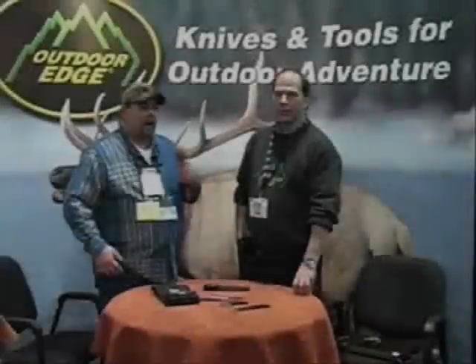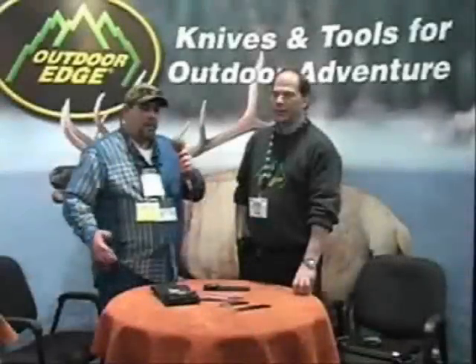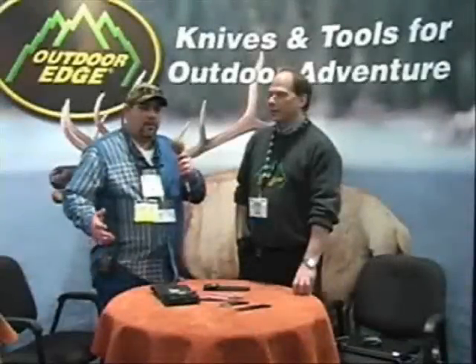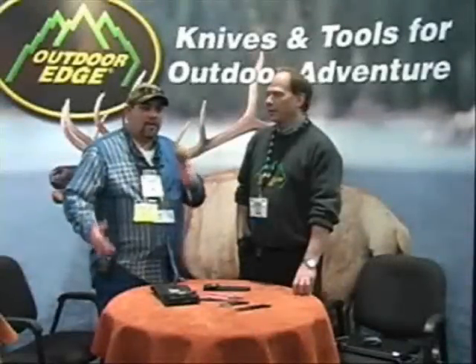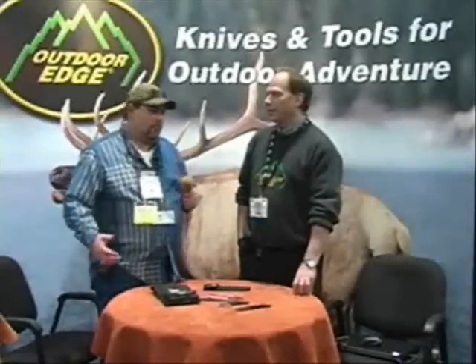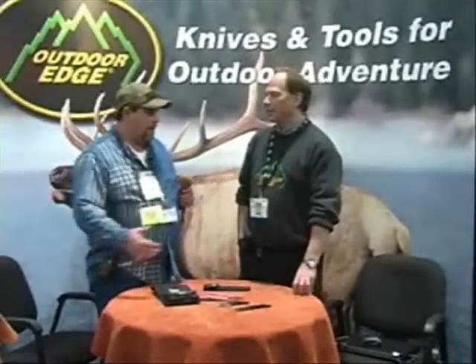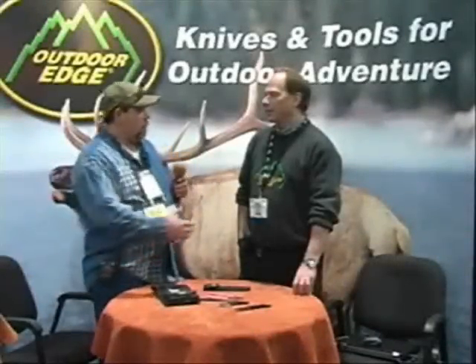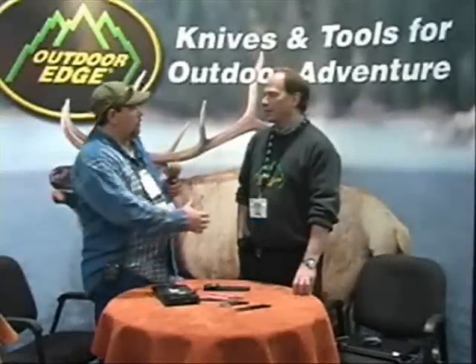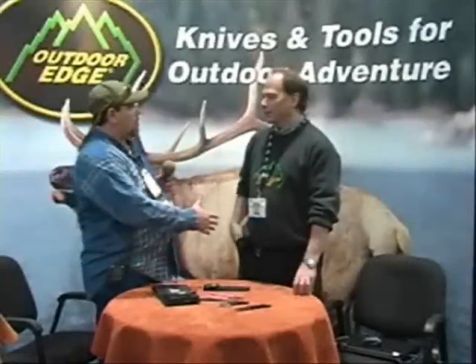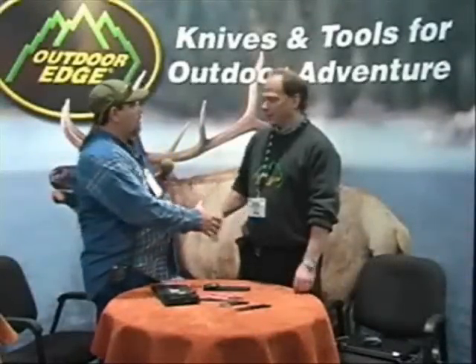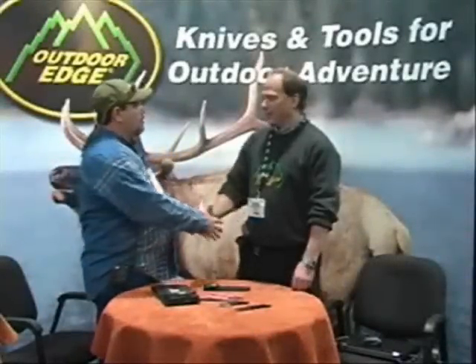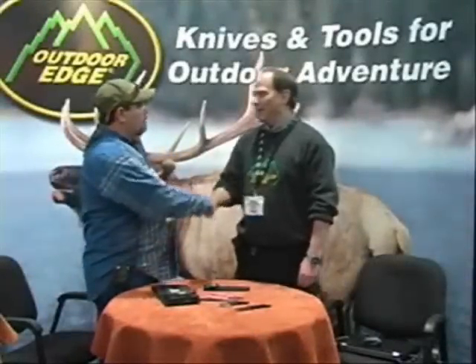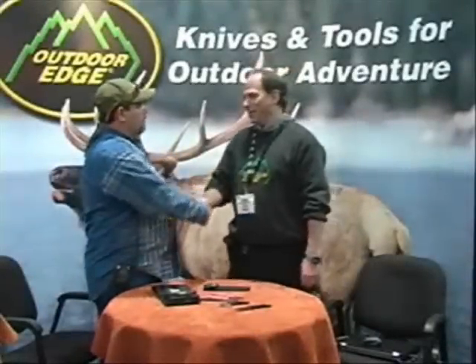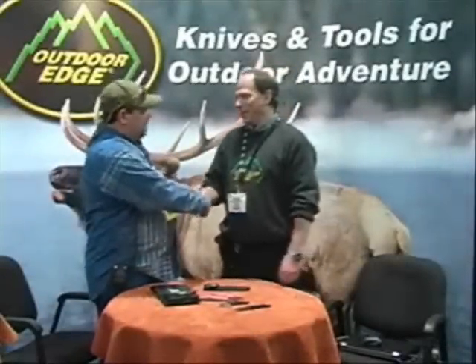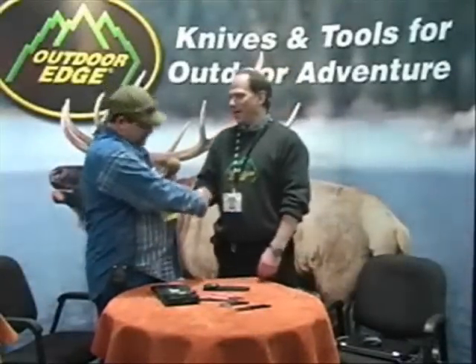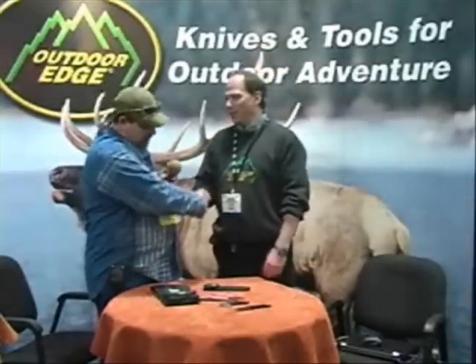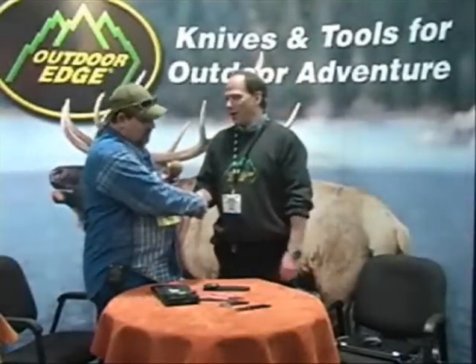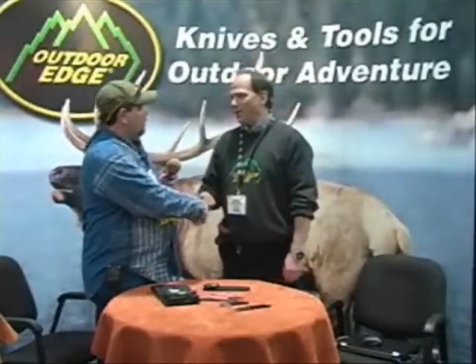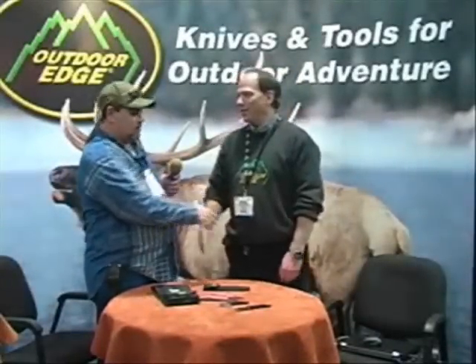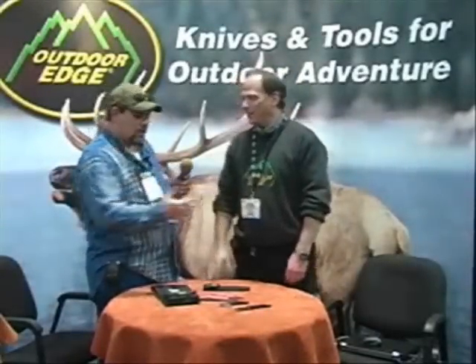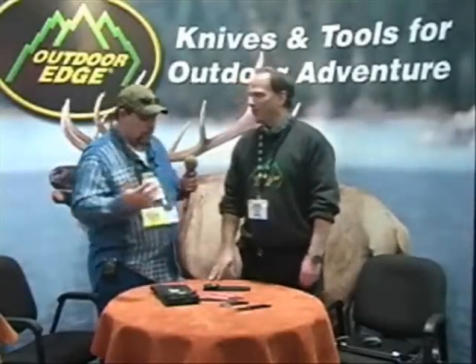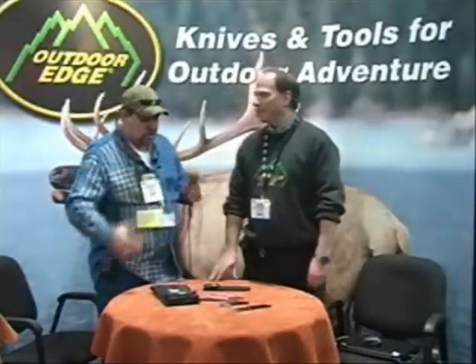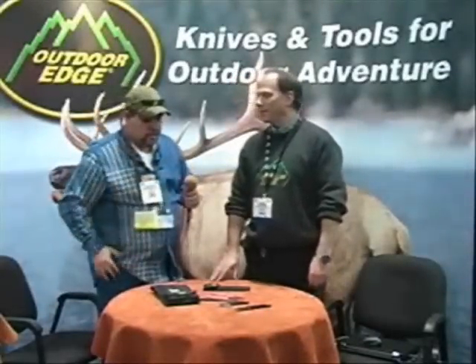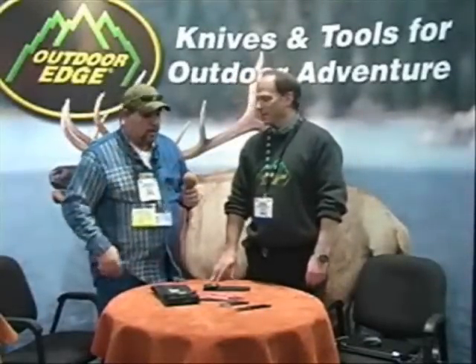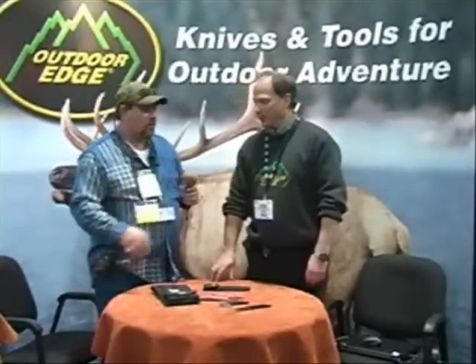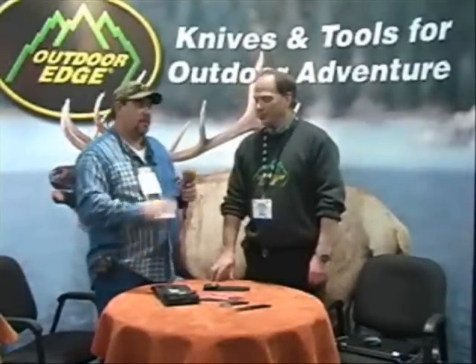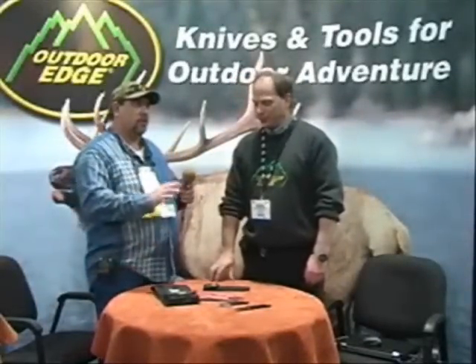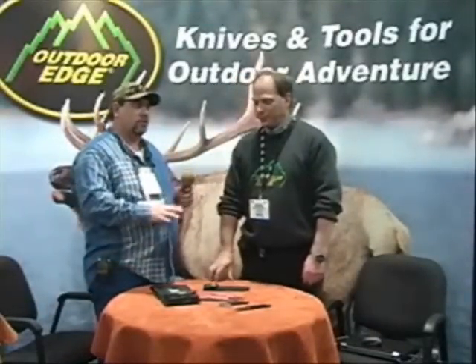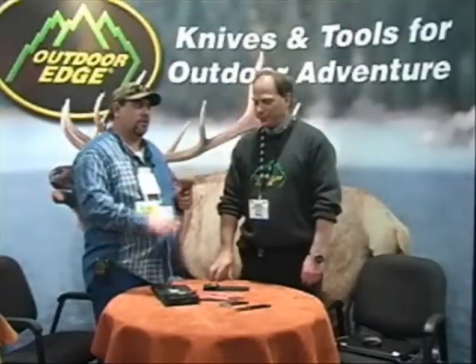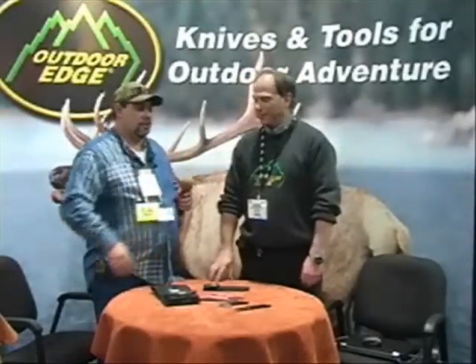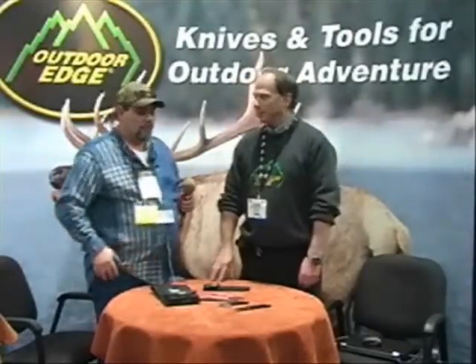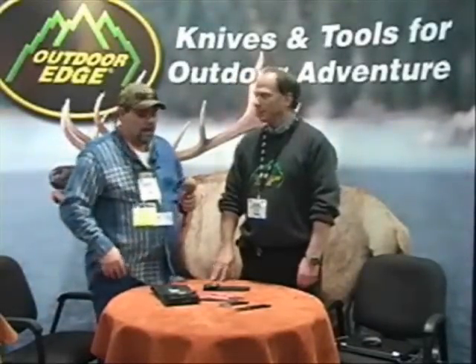I'm here with David Block from Outdoor Edge. How are you doing, Dave? Good to see you. Doing great. It's always a pleasure to see you and see the new stuff that you've got.